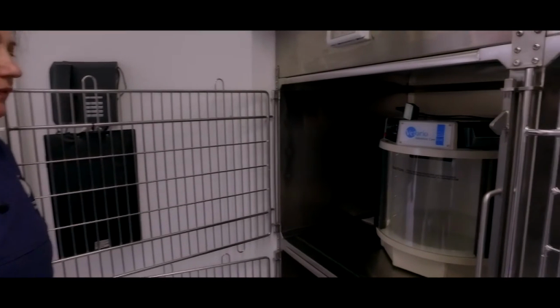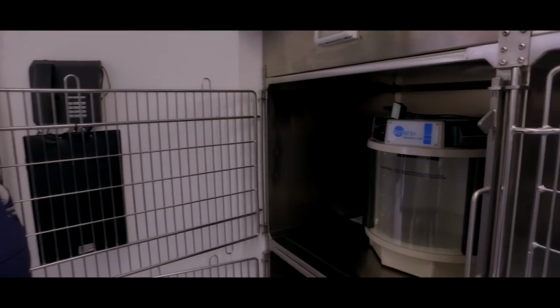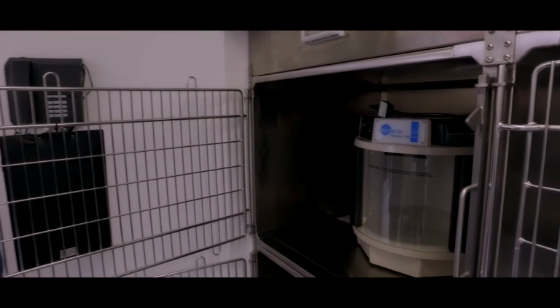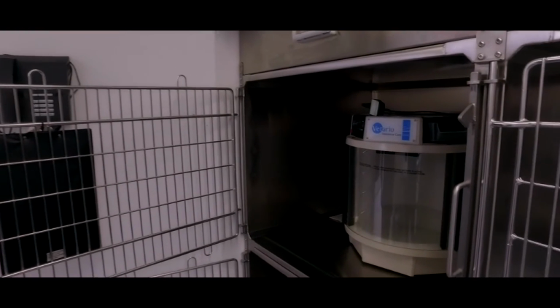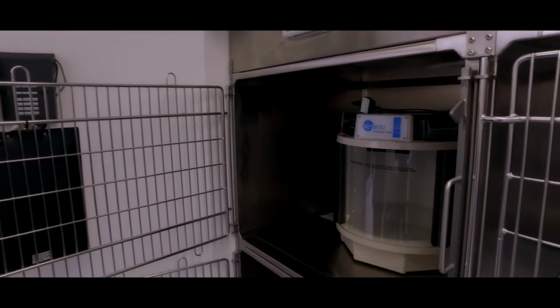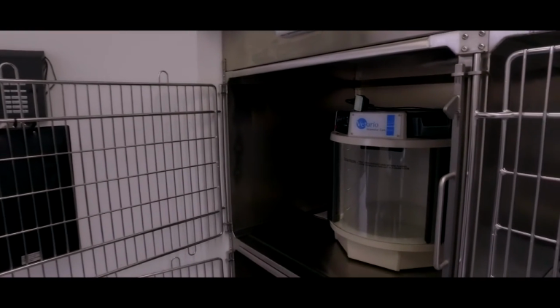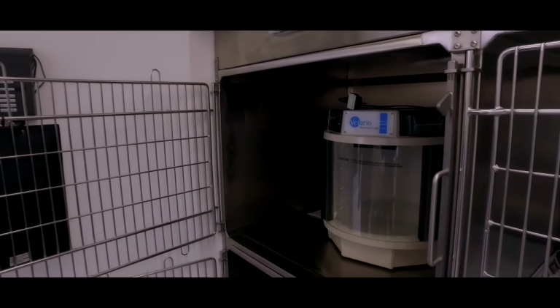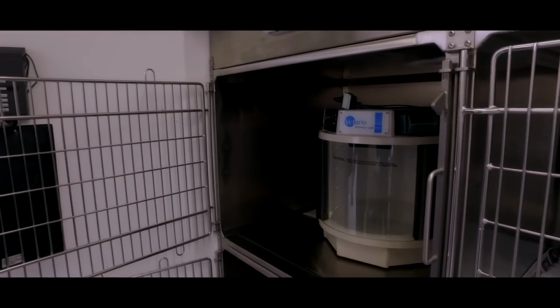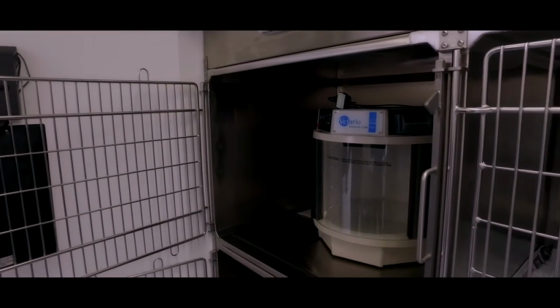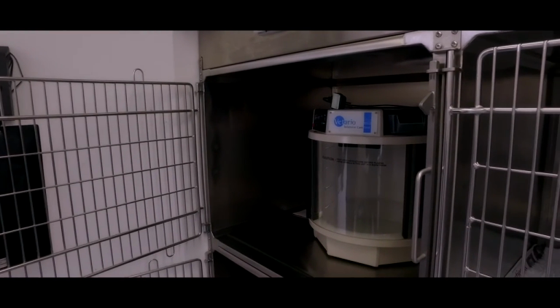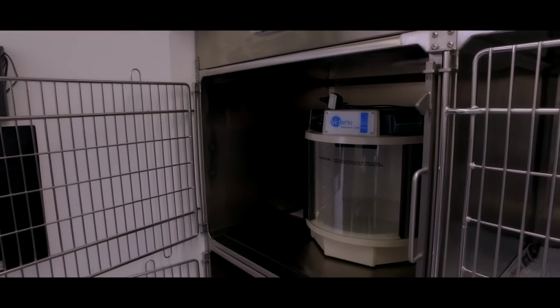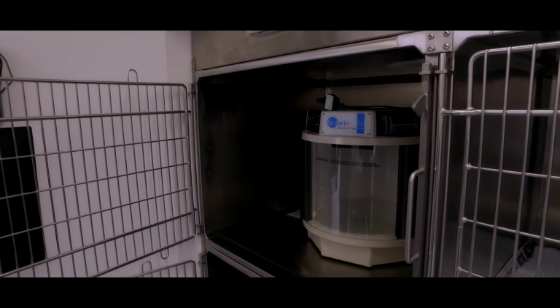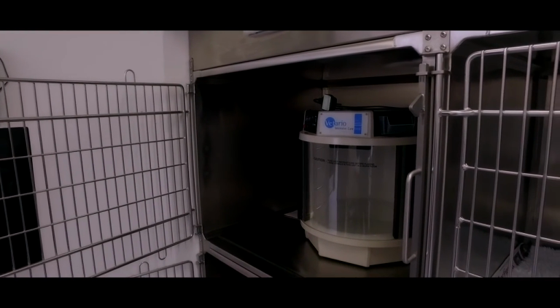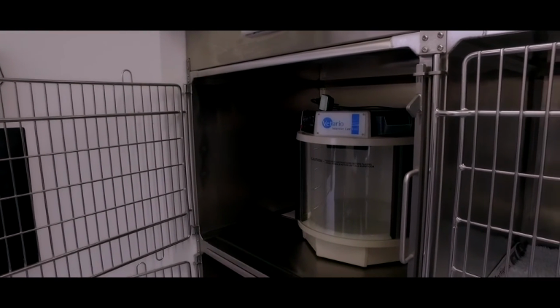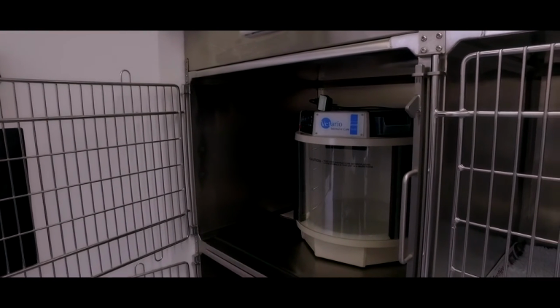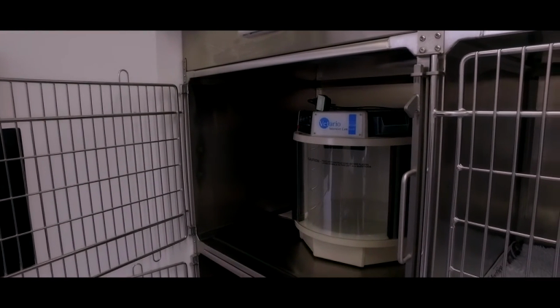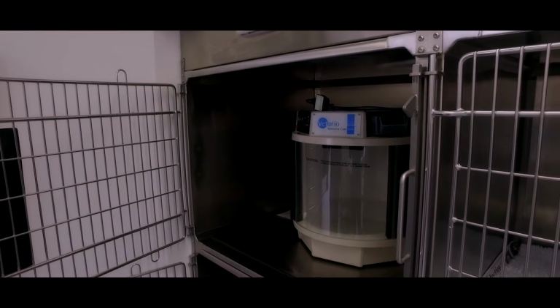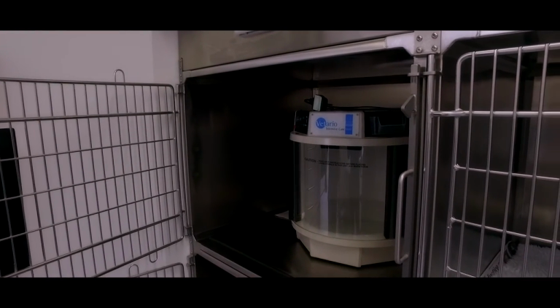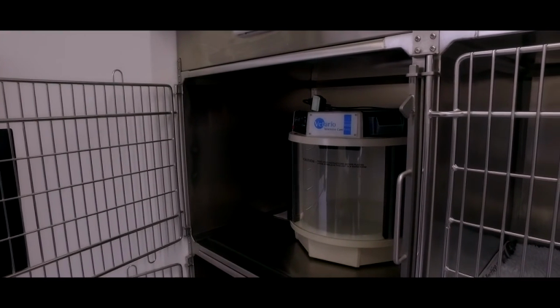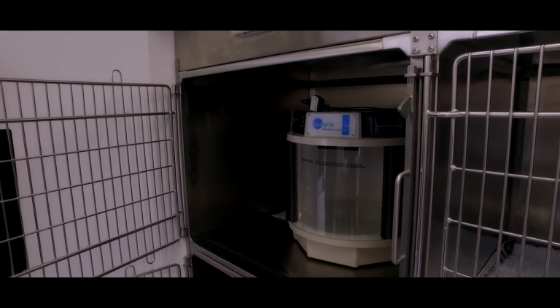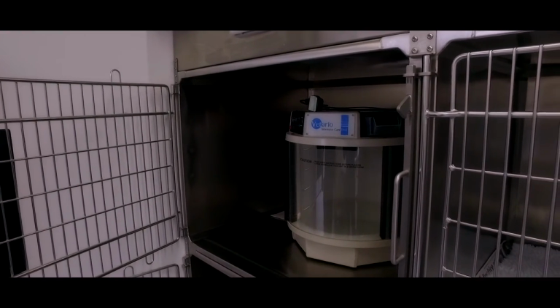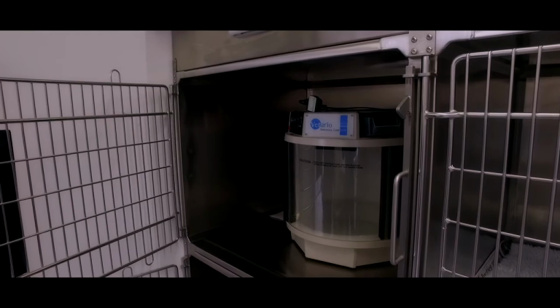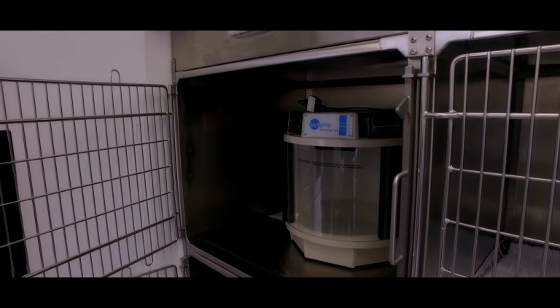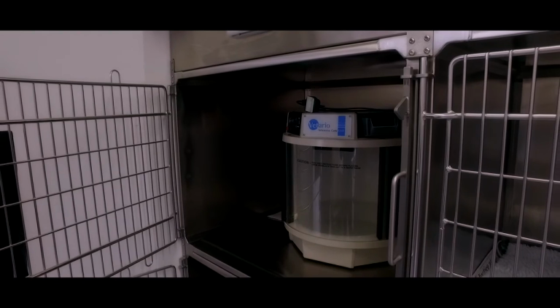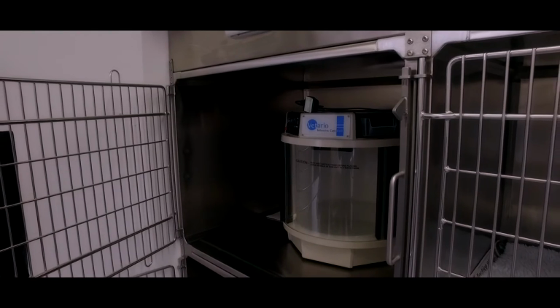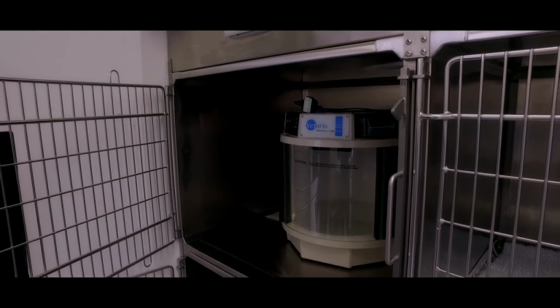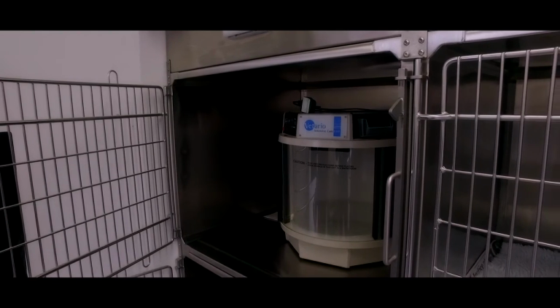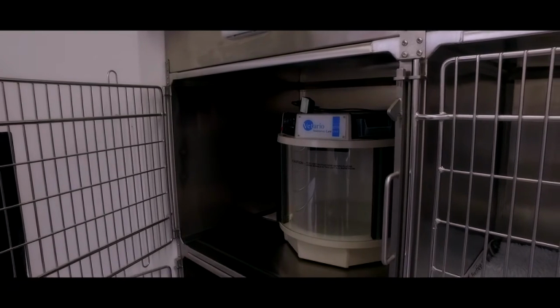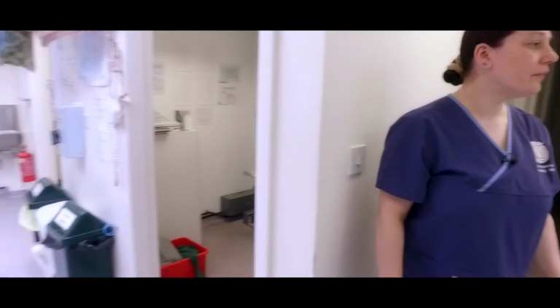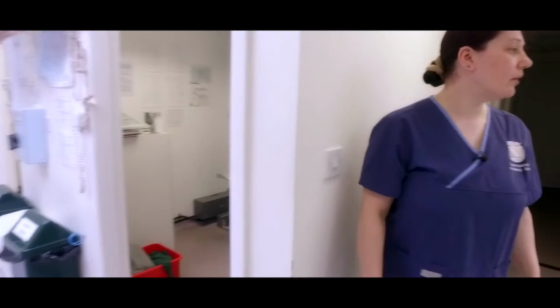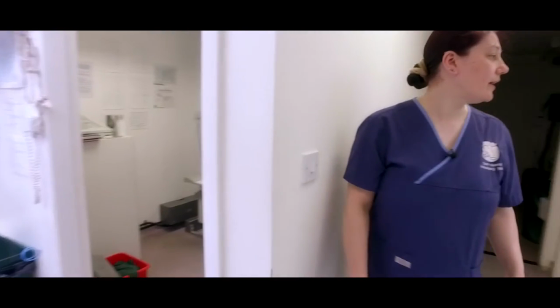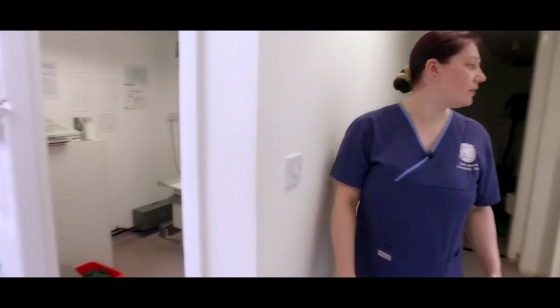Just in the corner here we have an incubator. We see a lot of small furry animals and wildlife, and they need some extra heat, so we have a little incubator here to keep them extra warm.